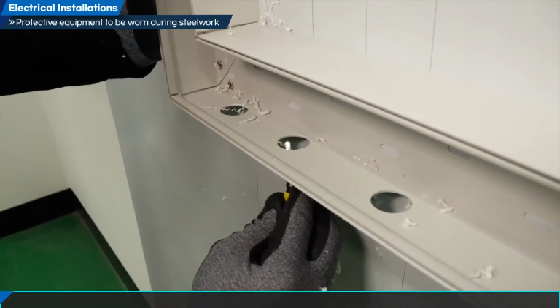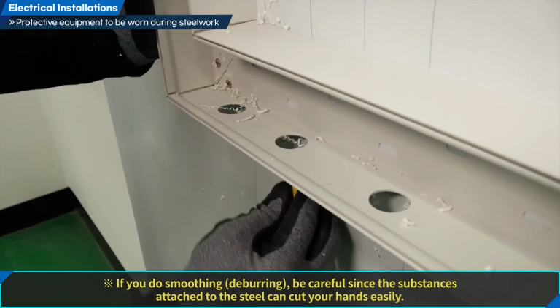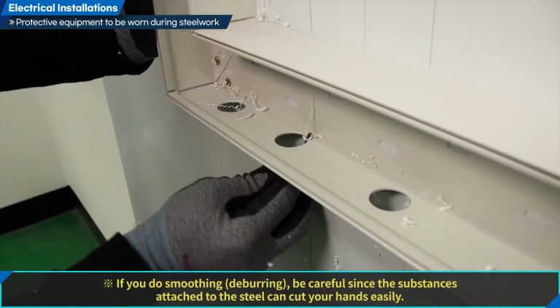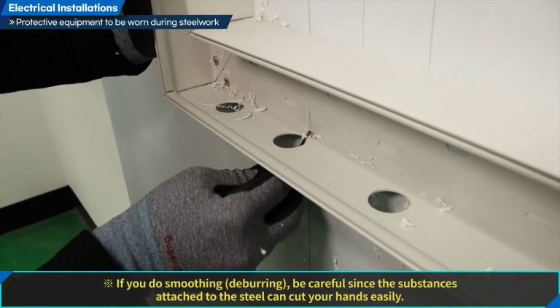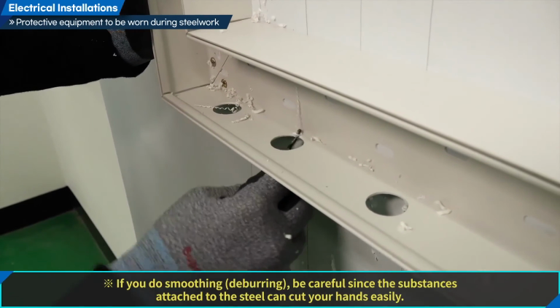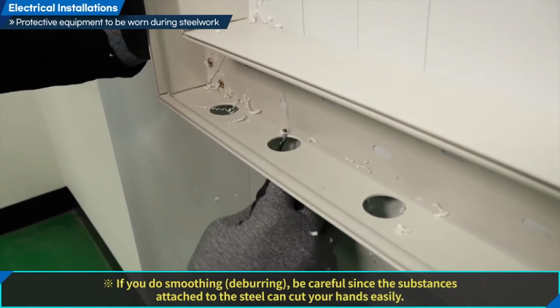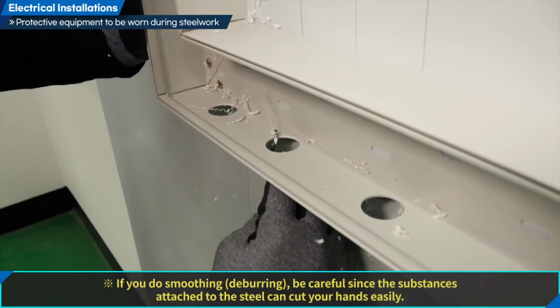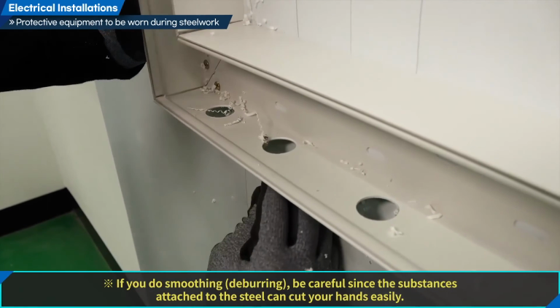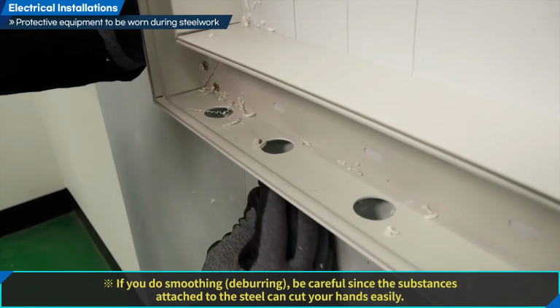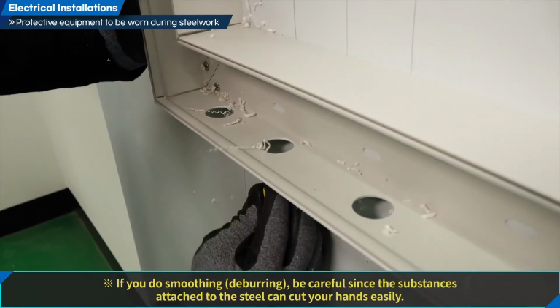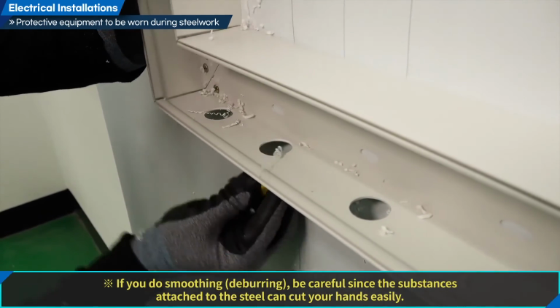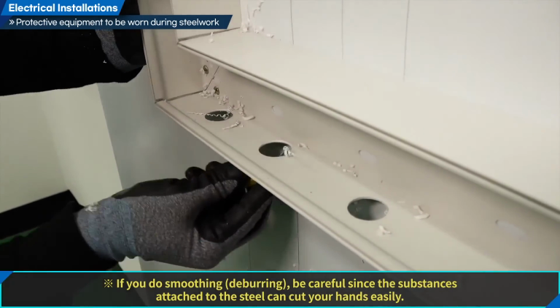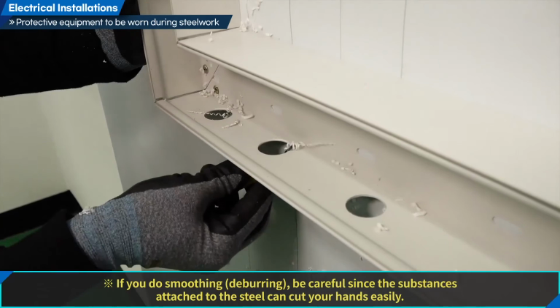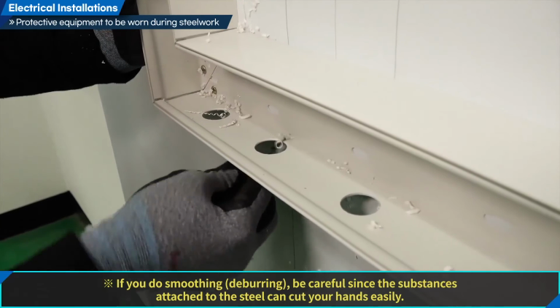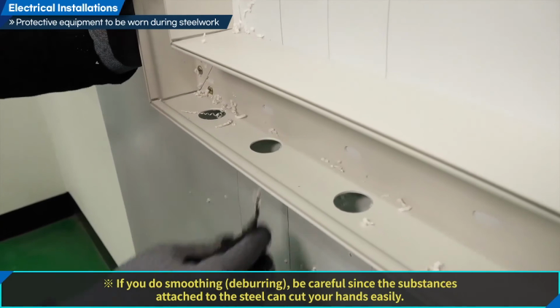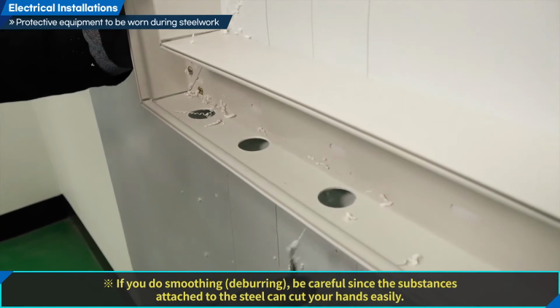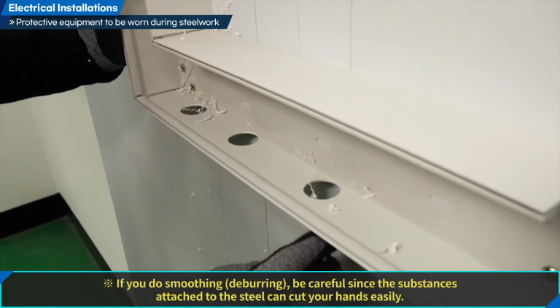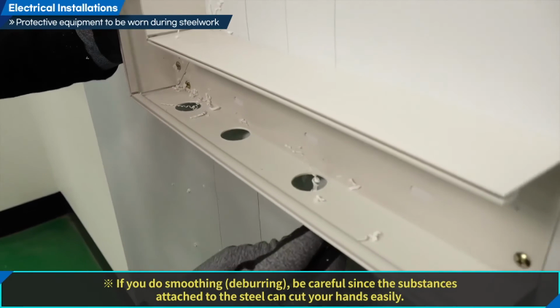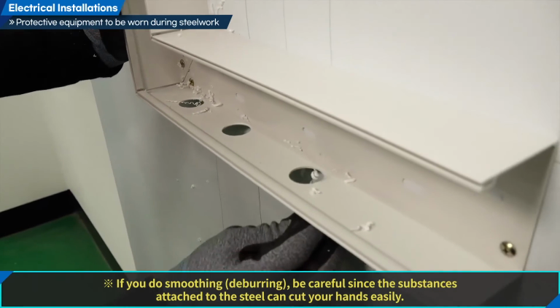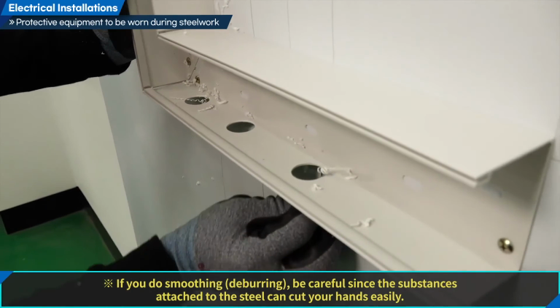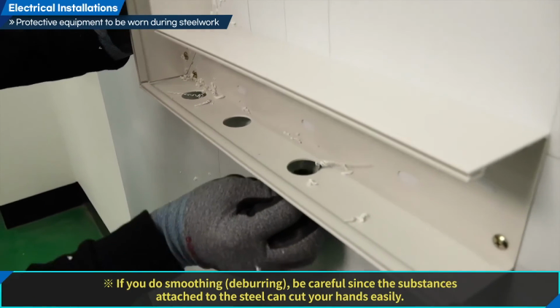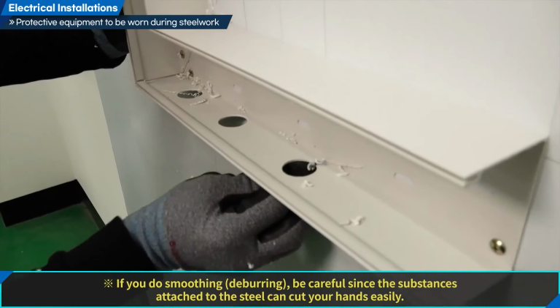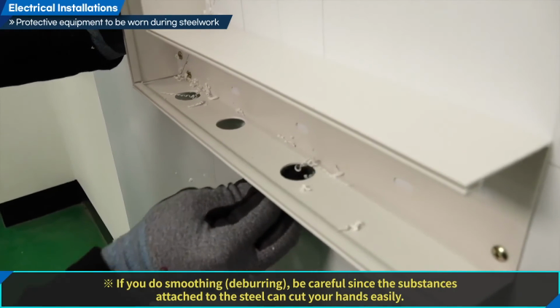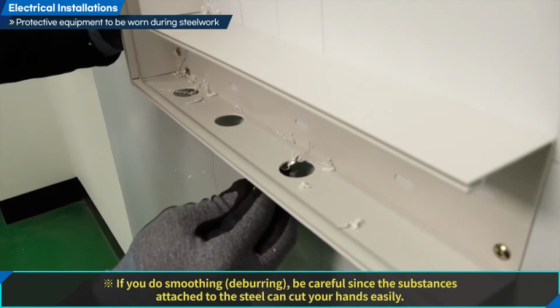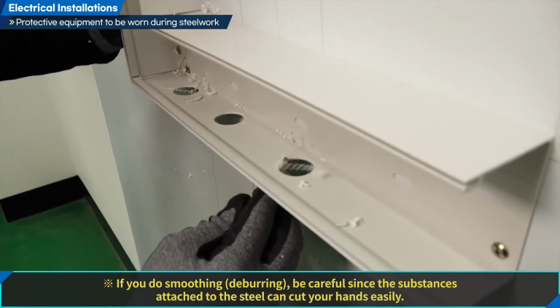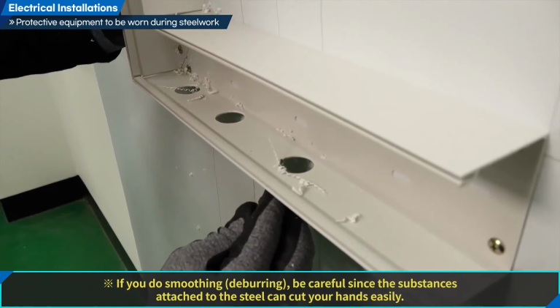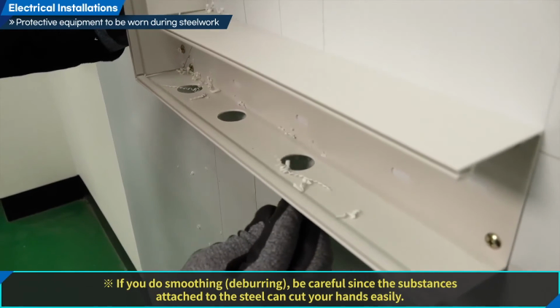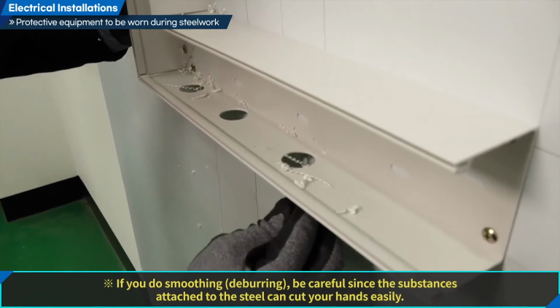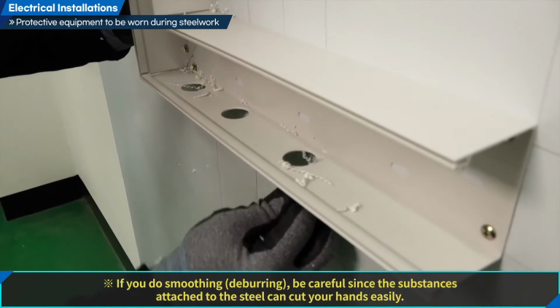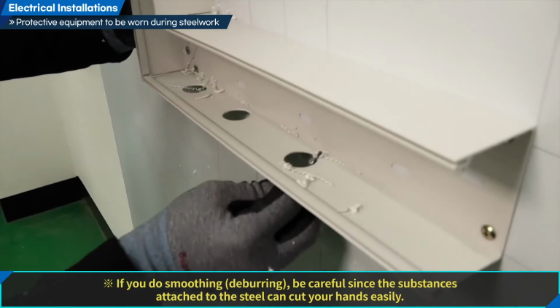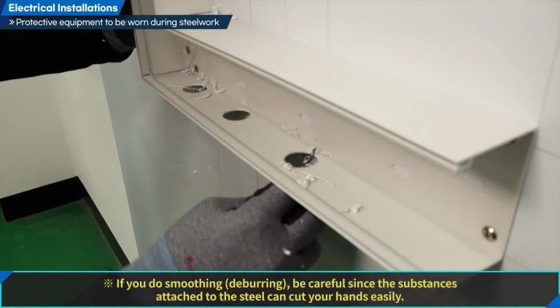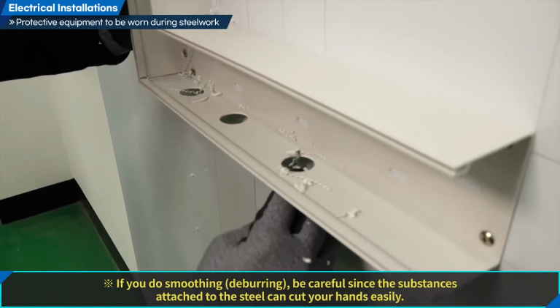If you do smoothing or deburring, be careful since the substances attached to the steel can cut your hands easily.